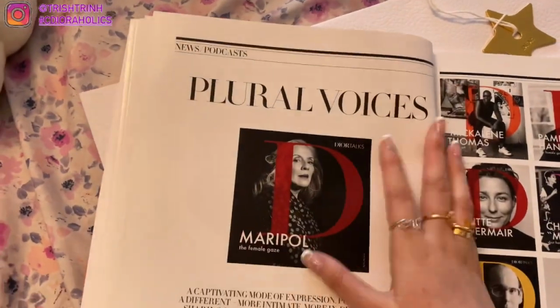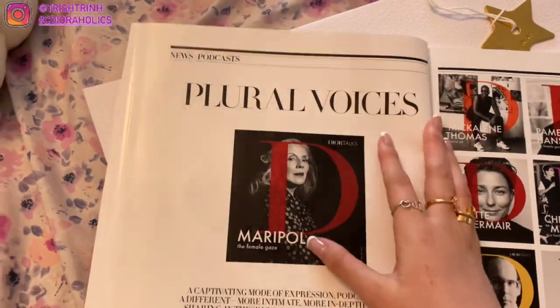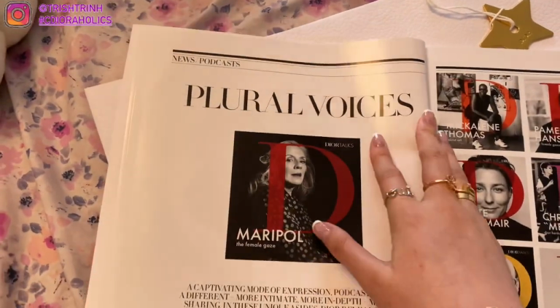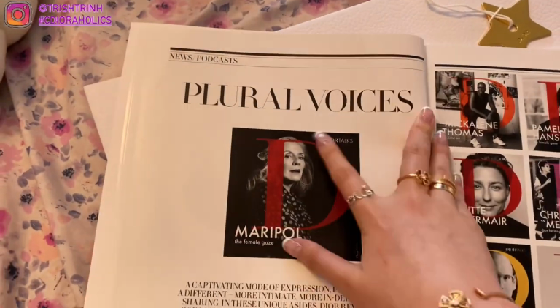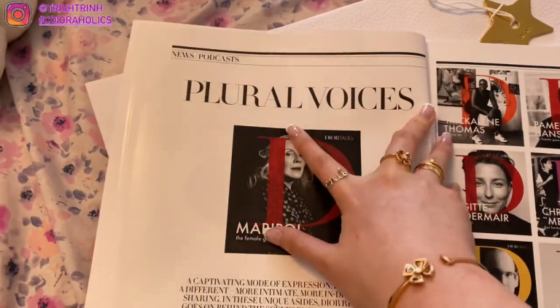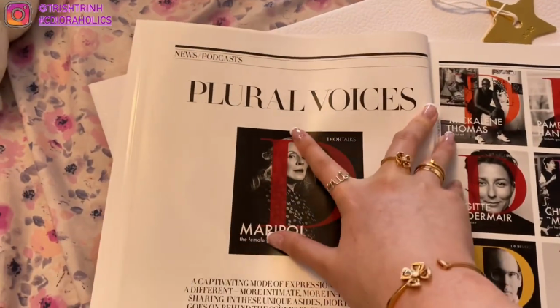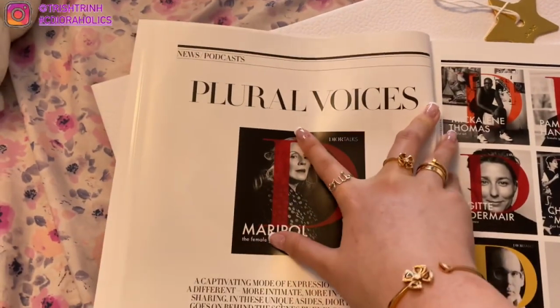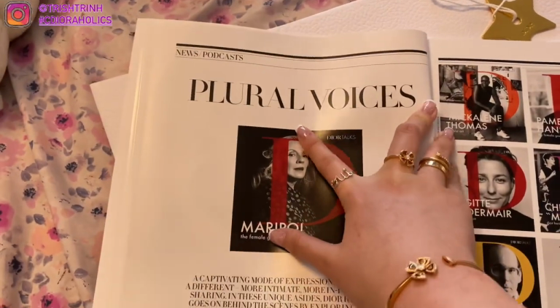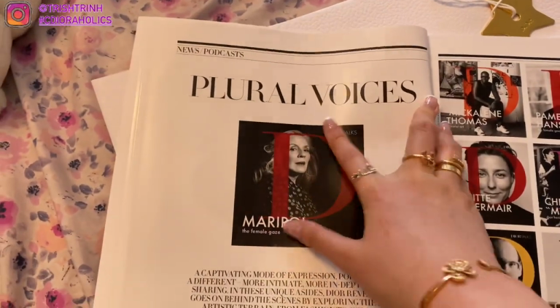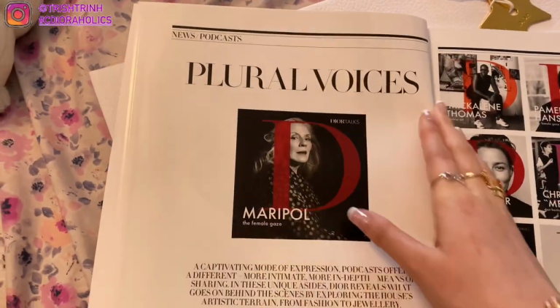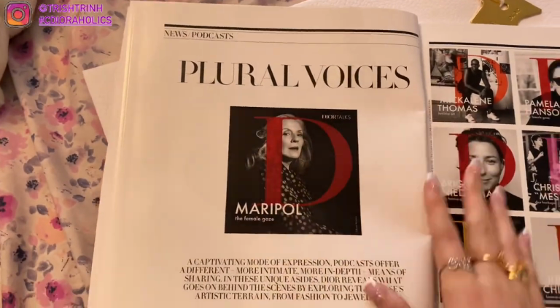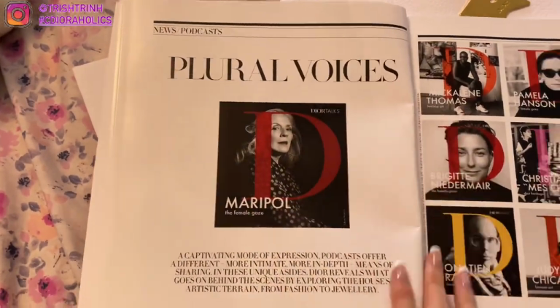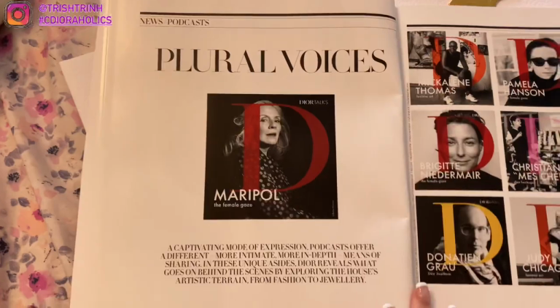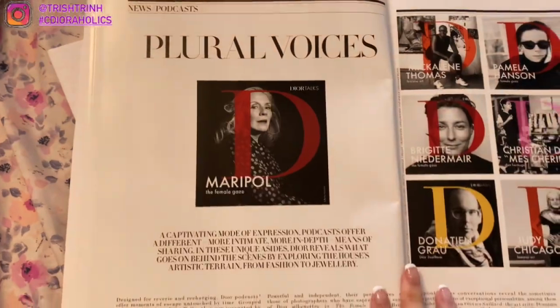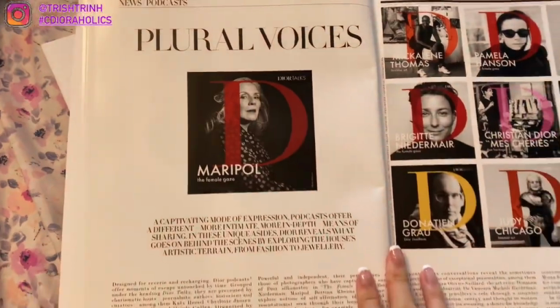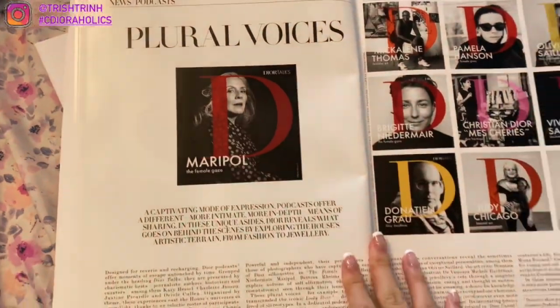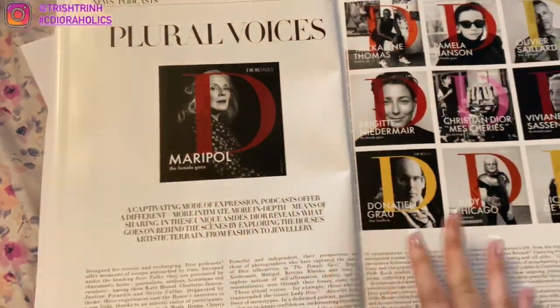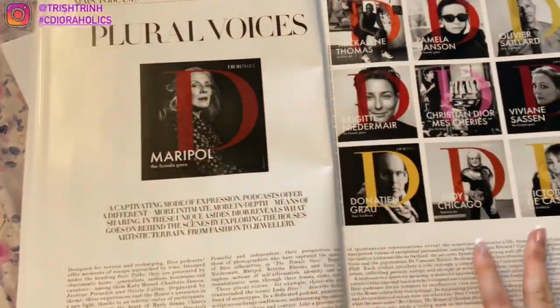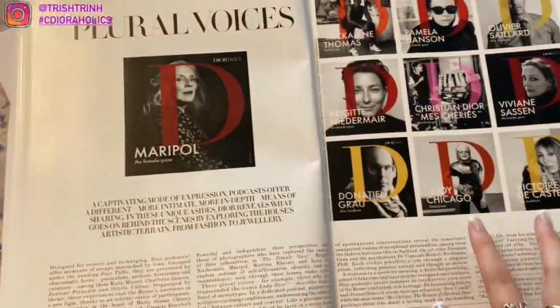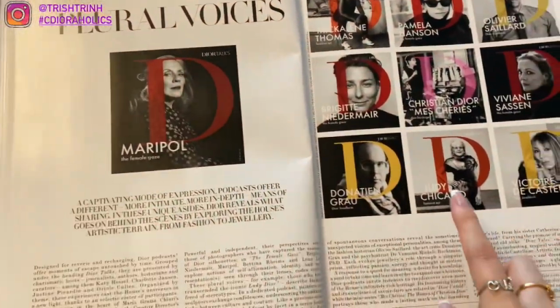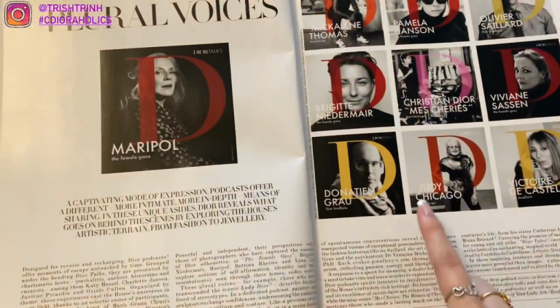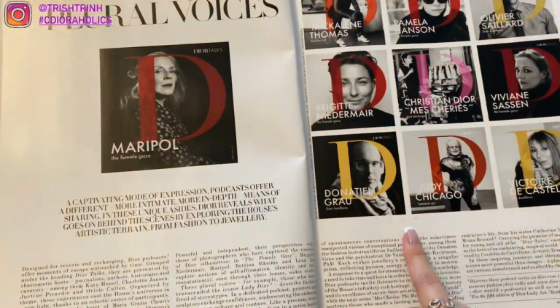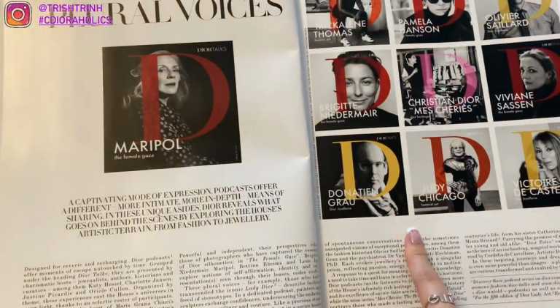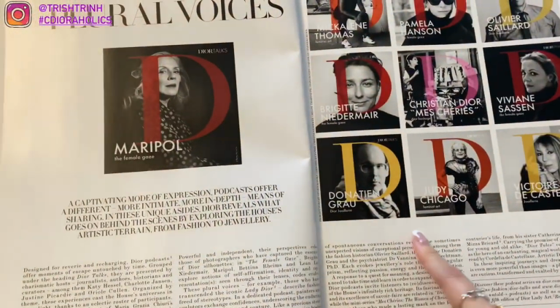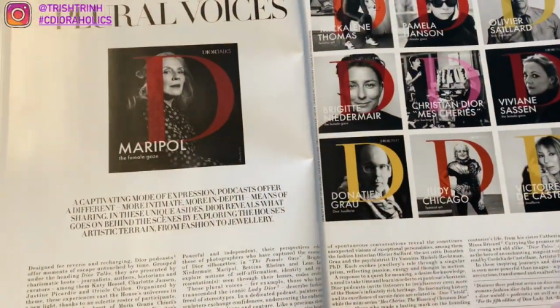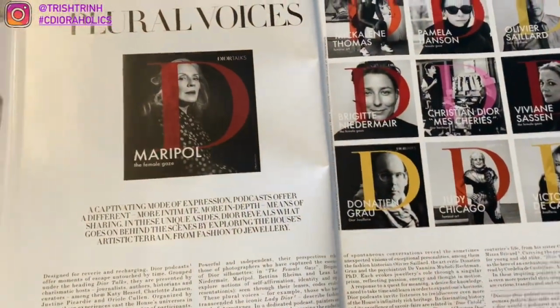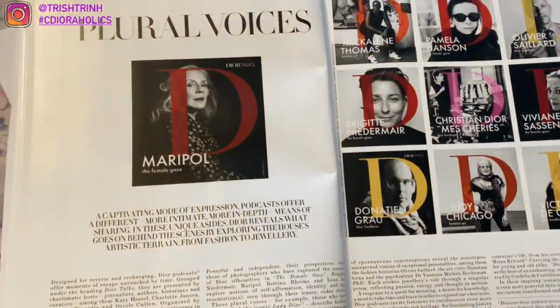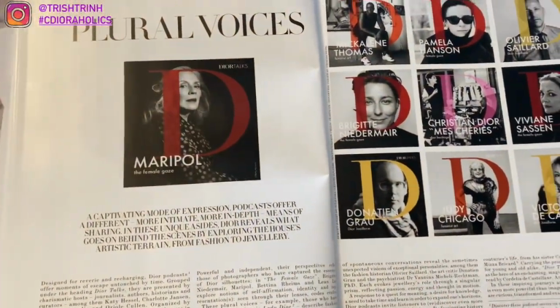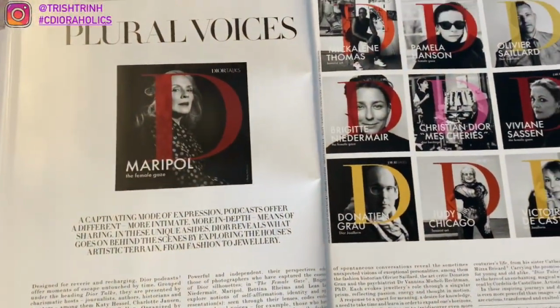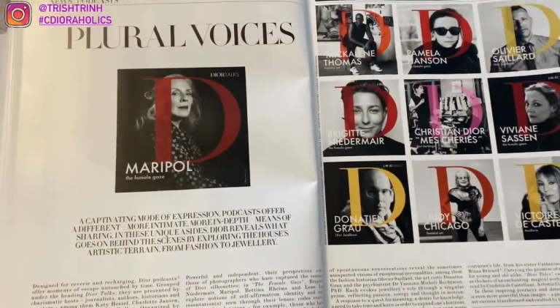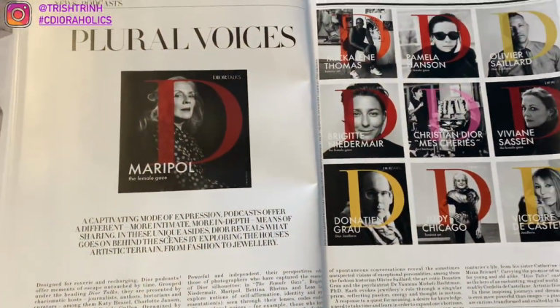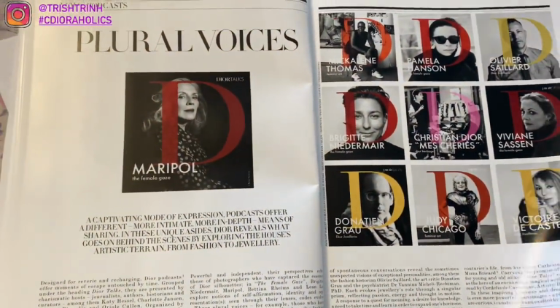And then let's see — some podcasts. Never seen these yet, but these look really, really interesting.